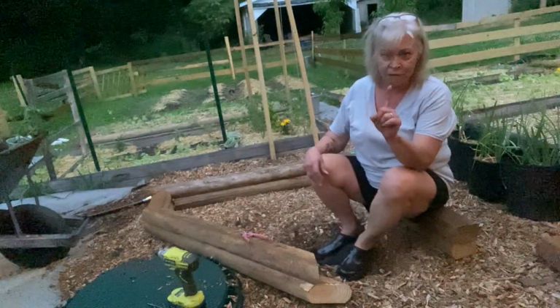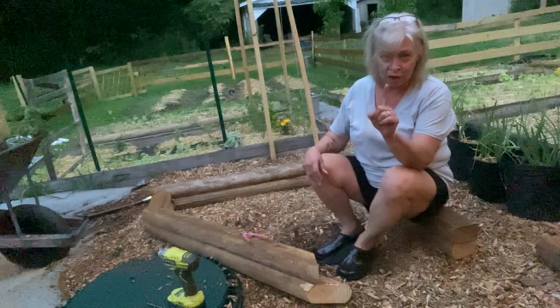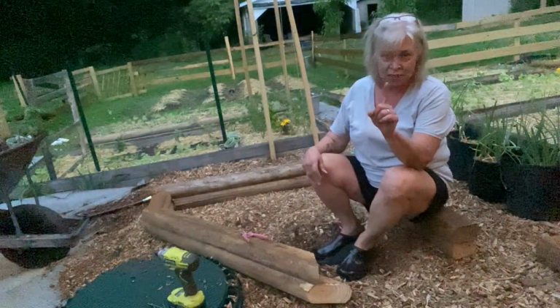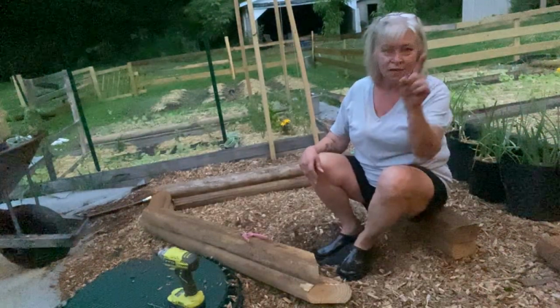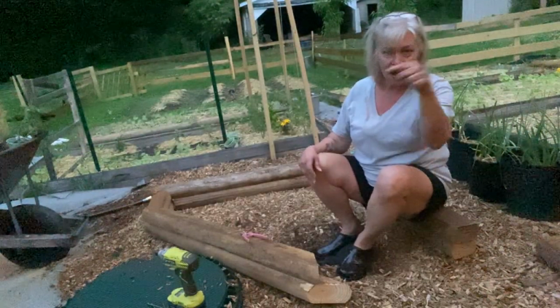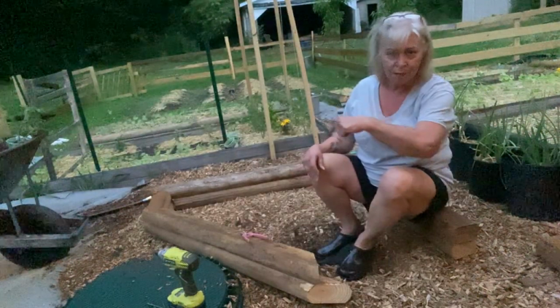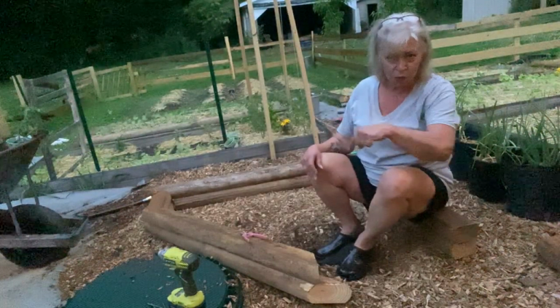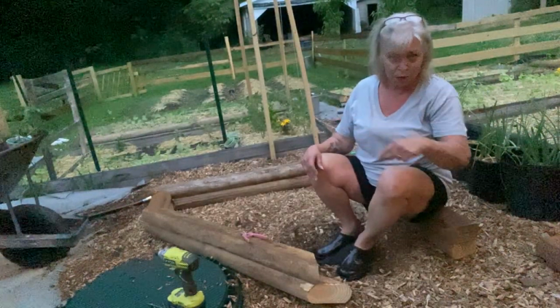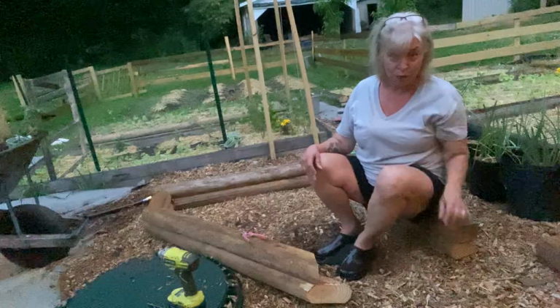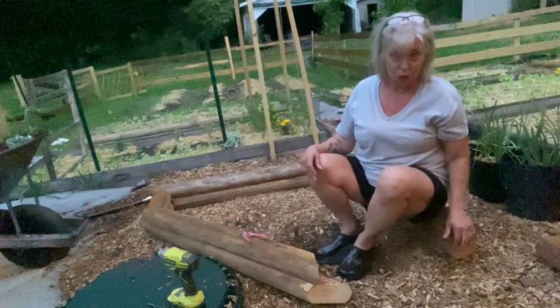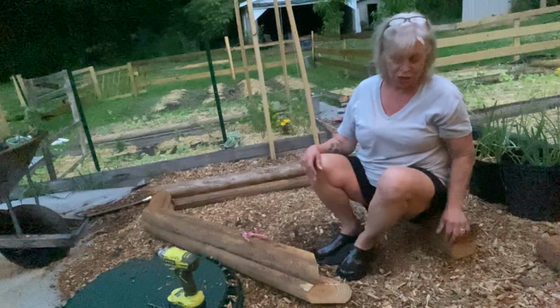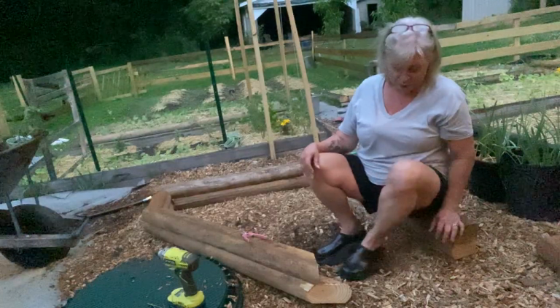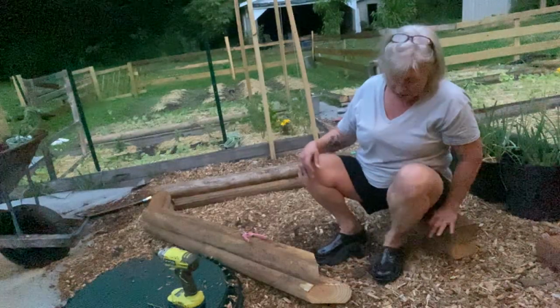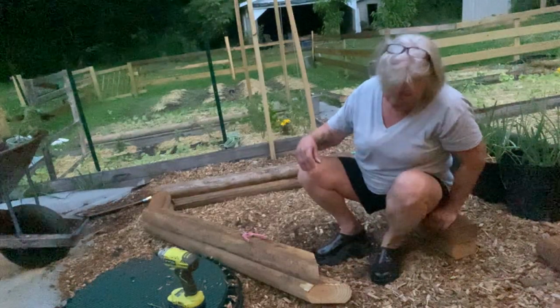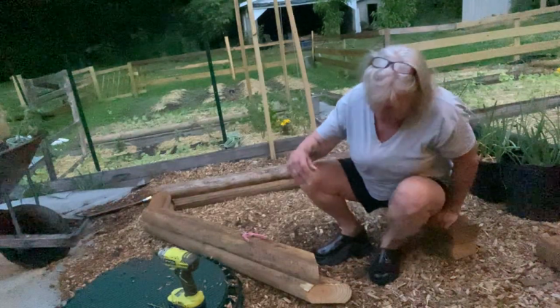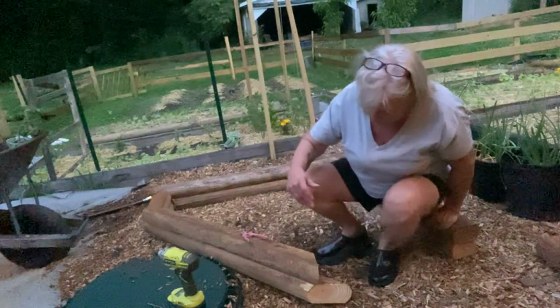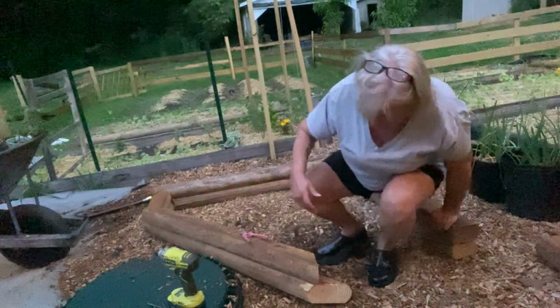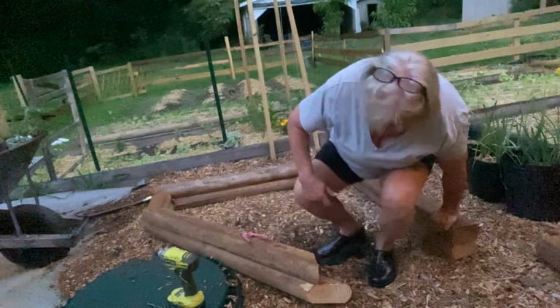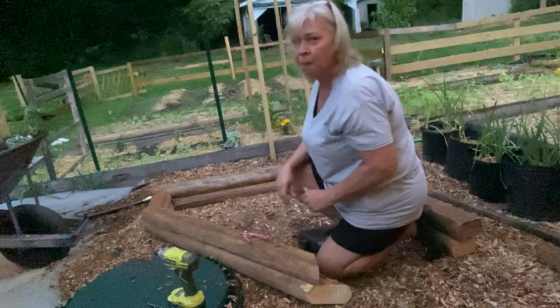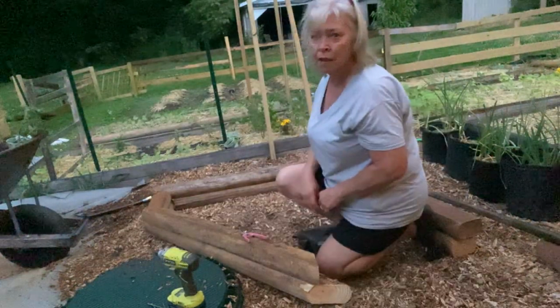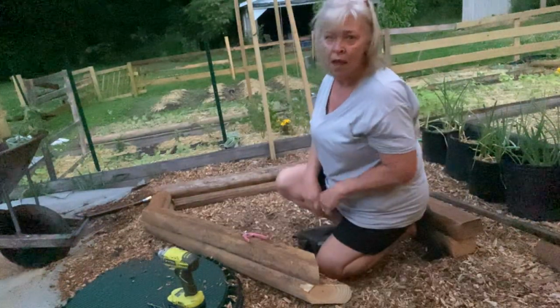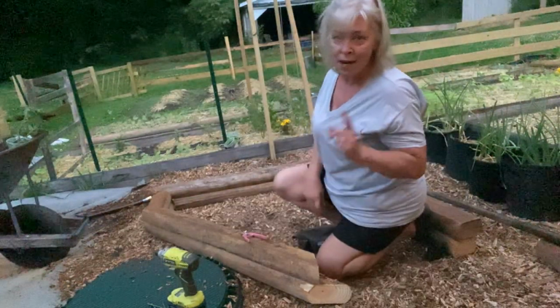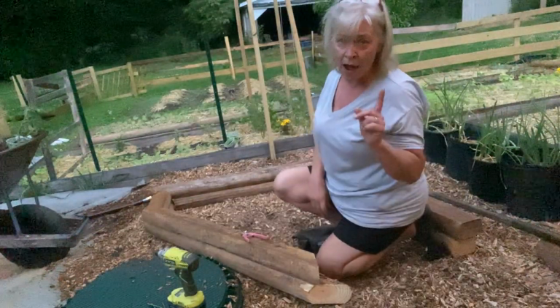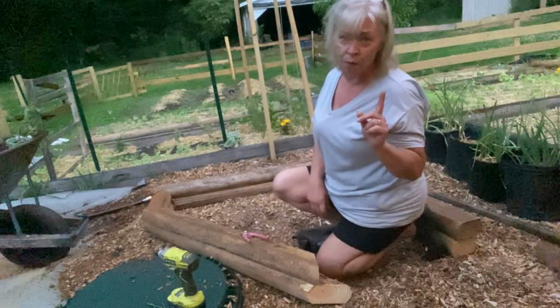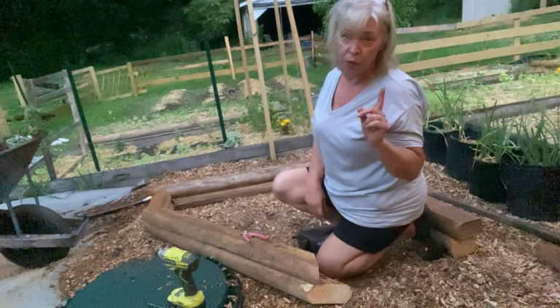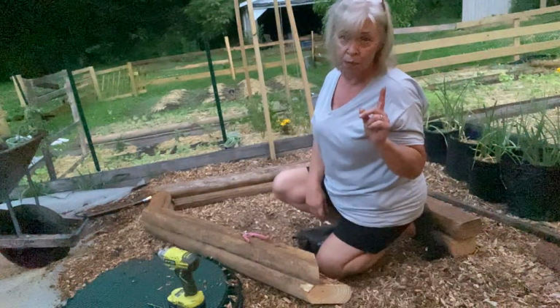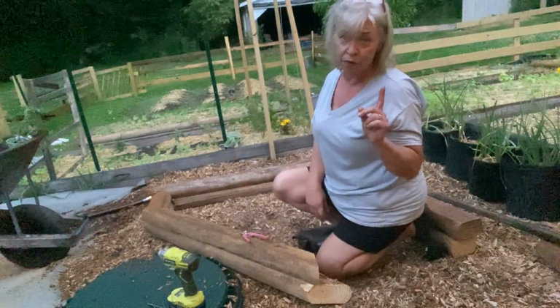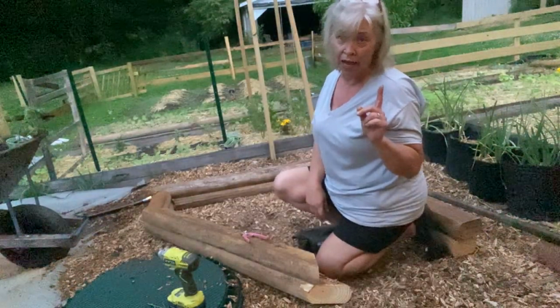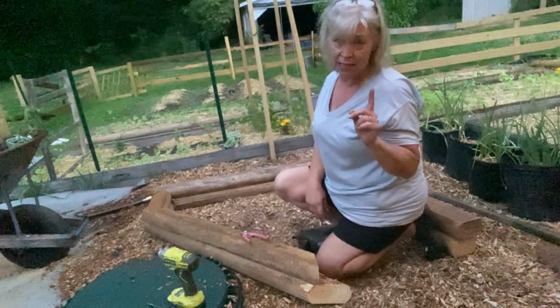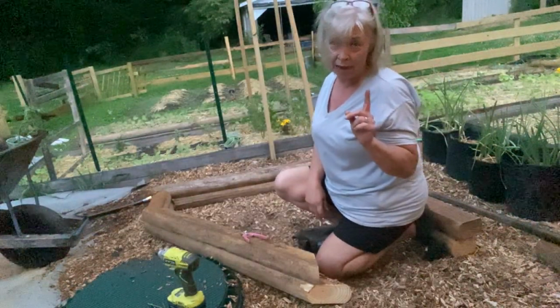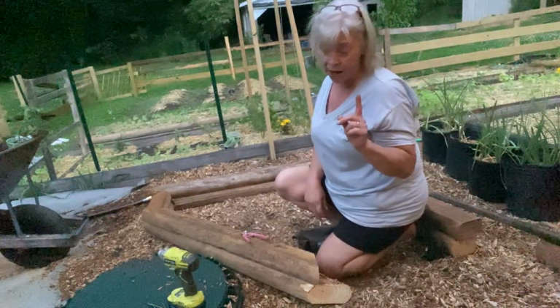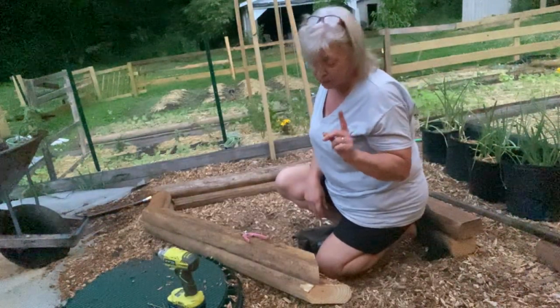First, I'm going to remove the wood chips. Now I'm going to remove the landscape fabric.